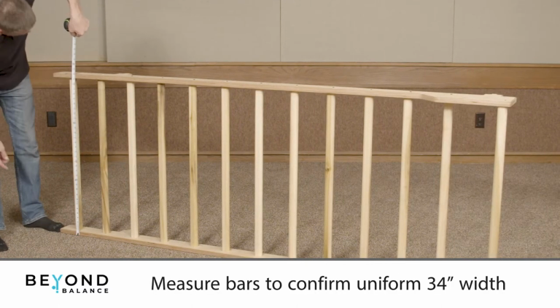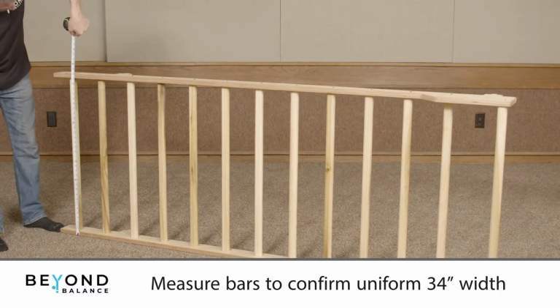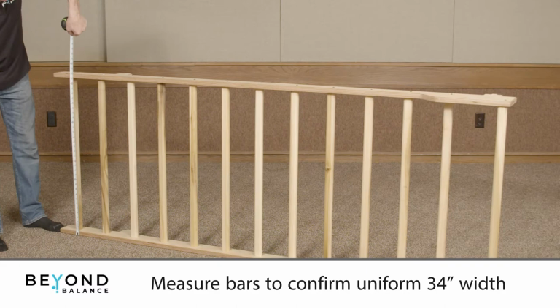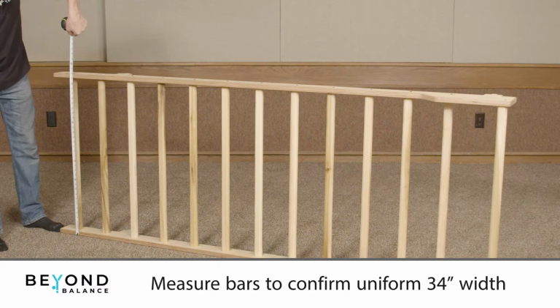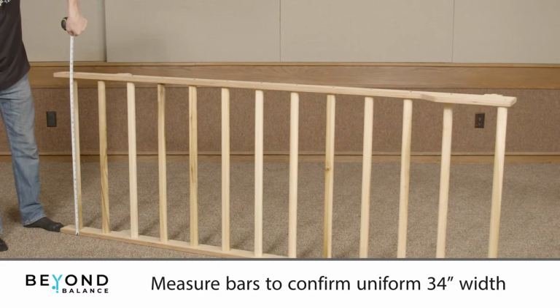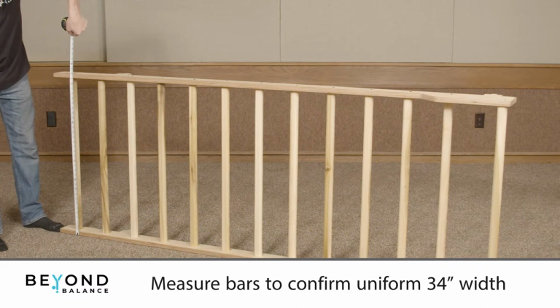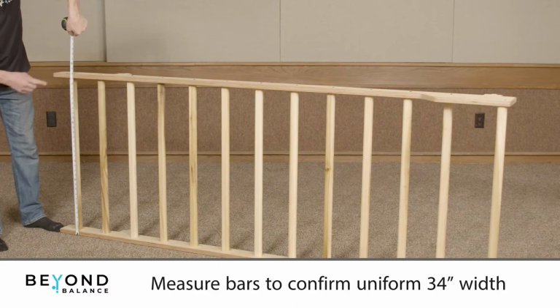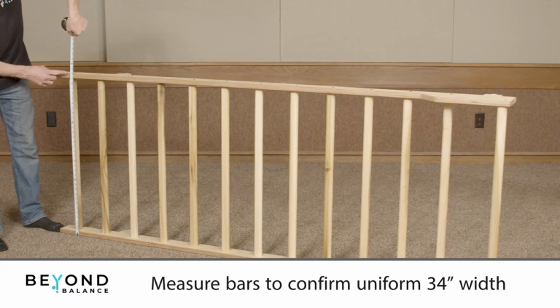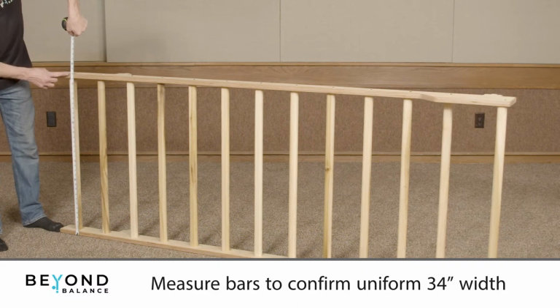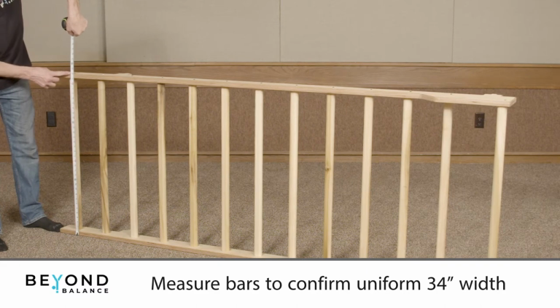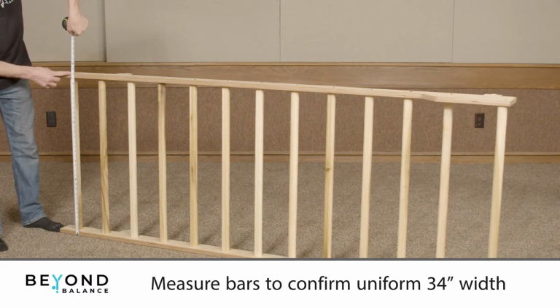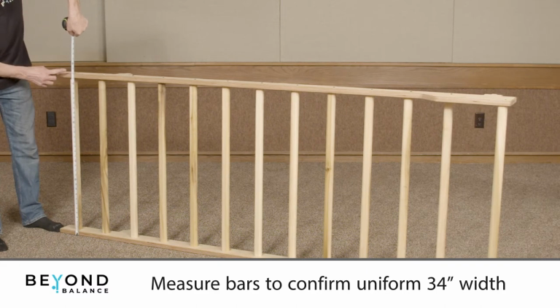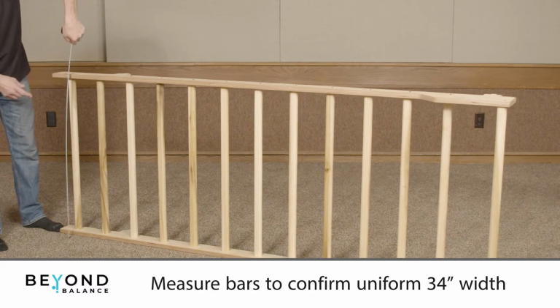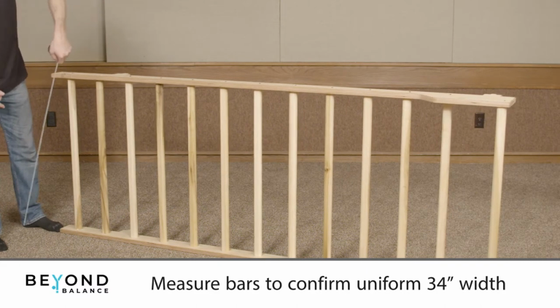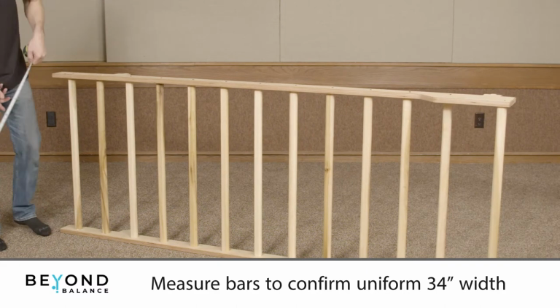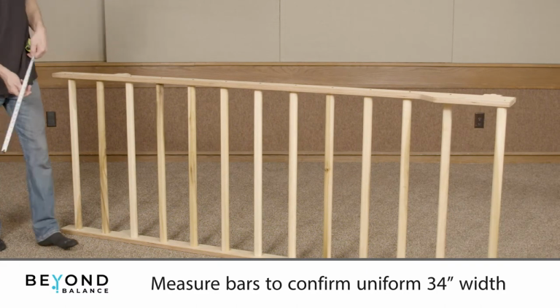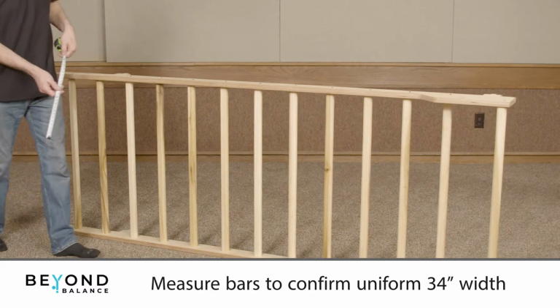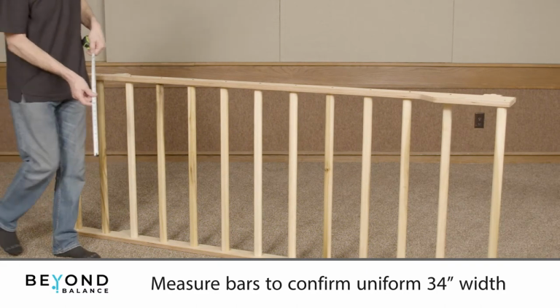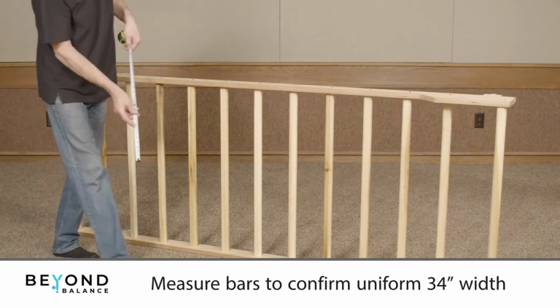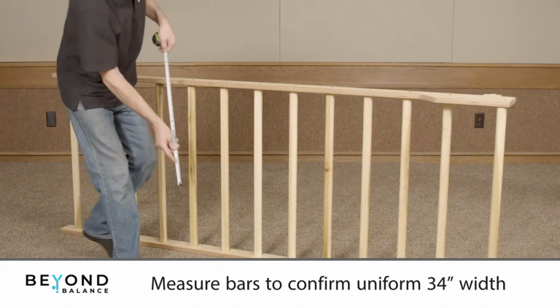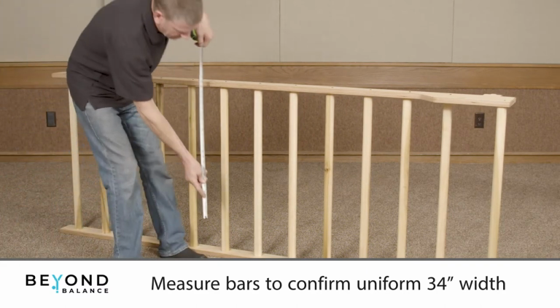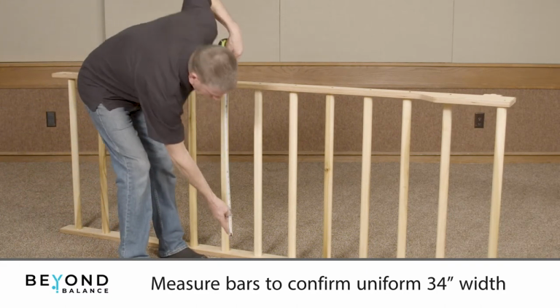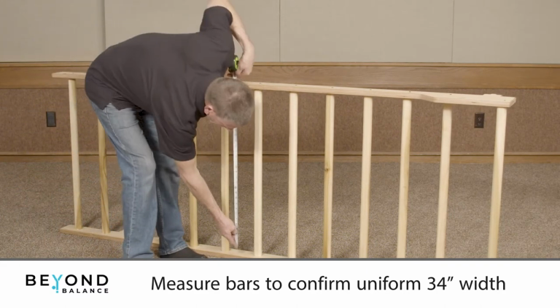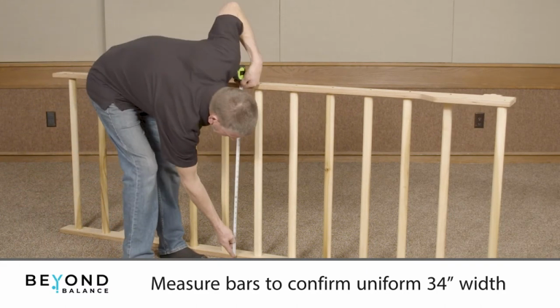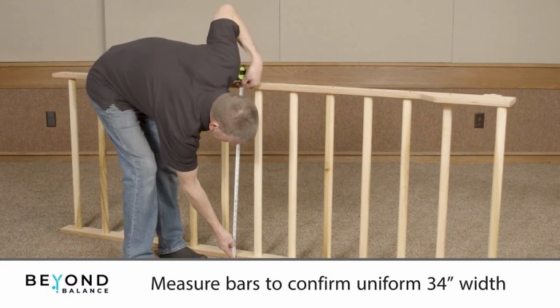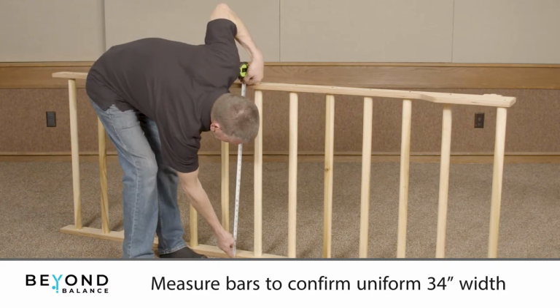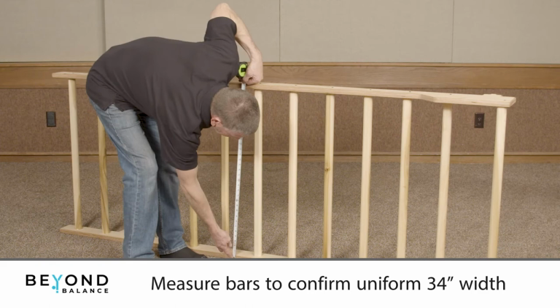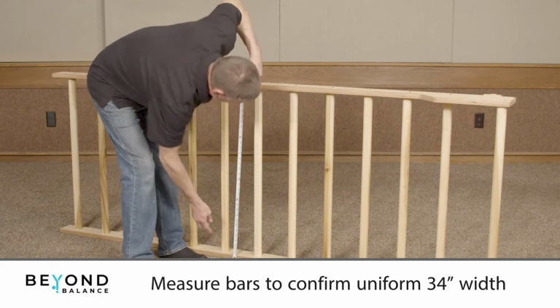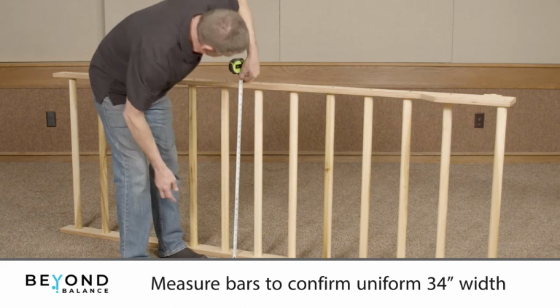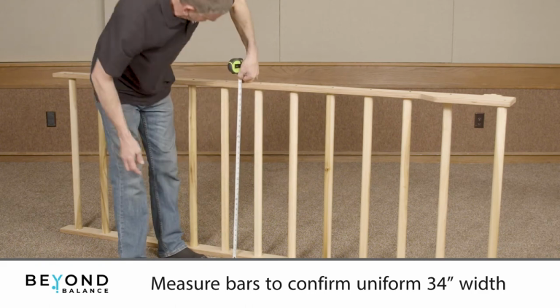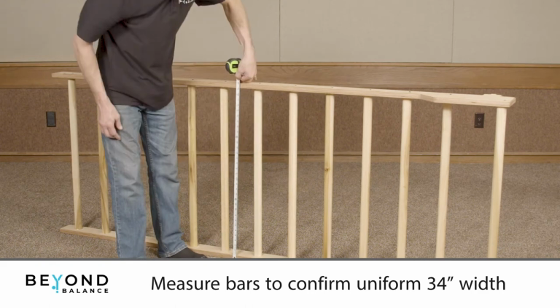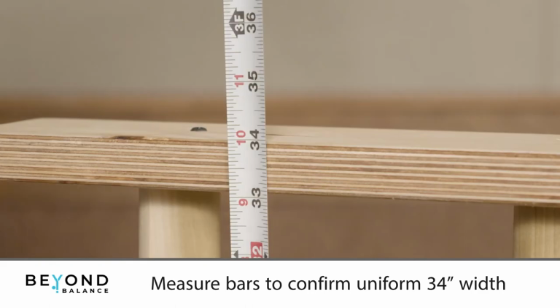Measure the width of the bars at top, center, and bottom to confirm a uniform width of 34 inches.